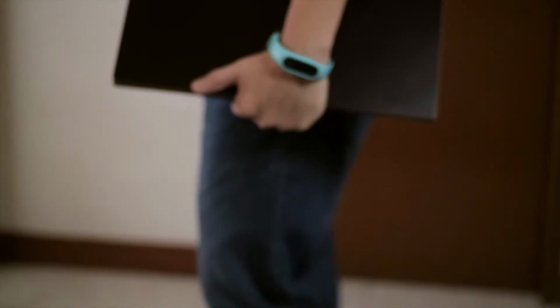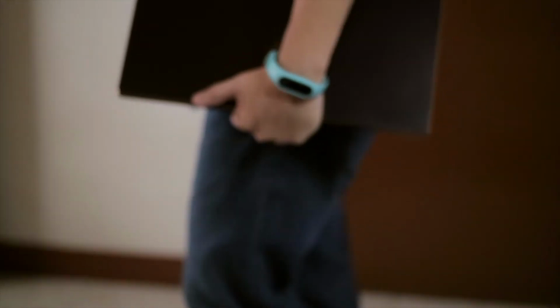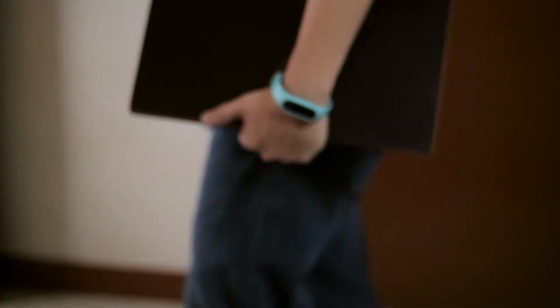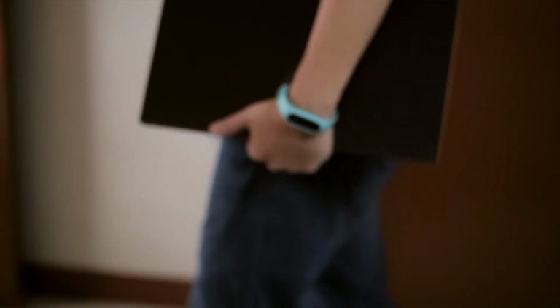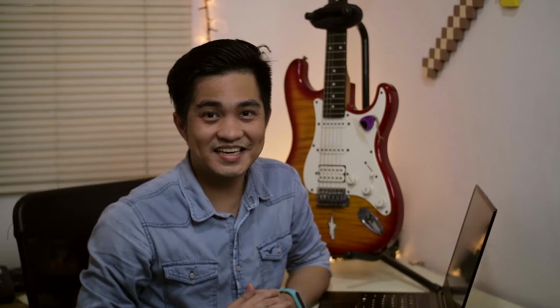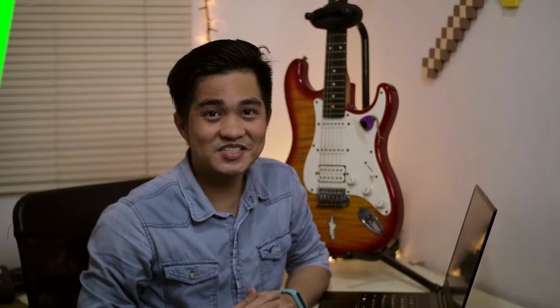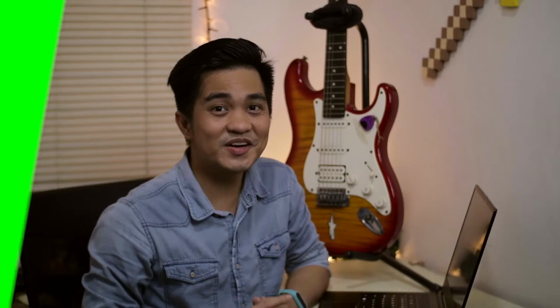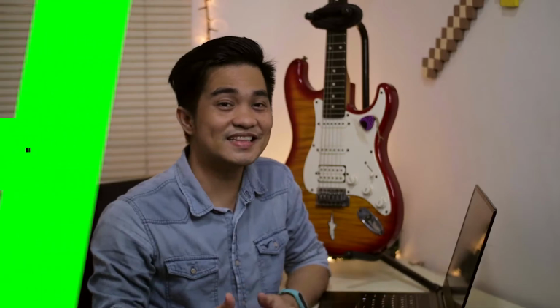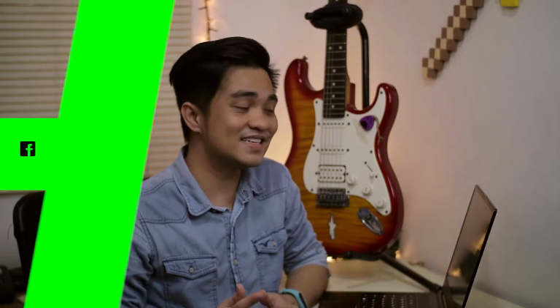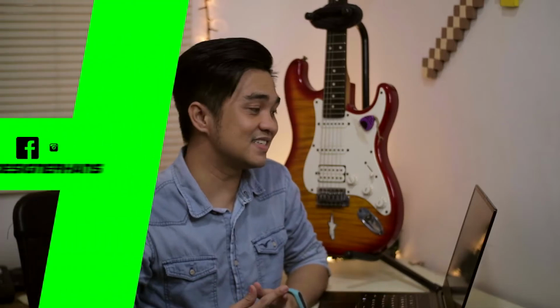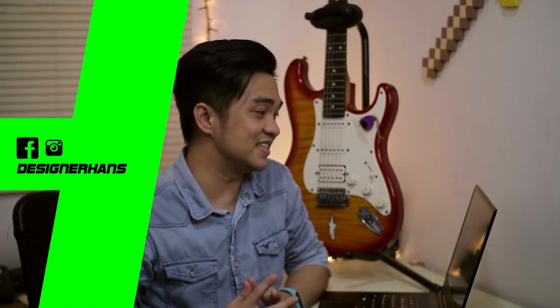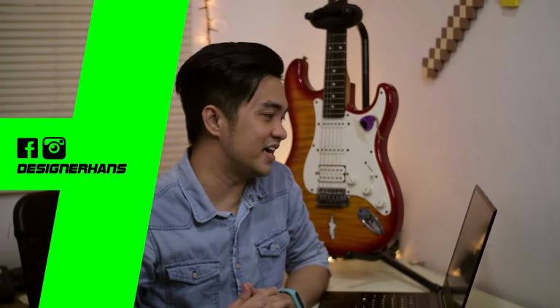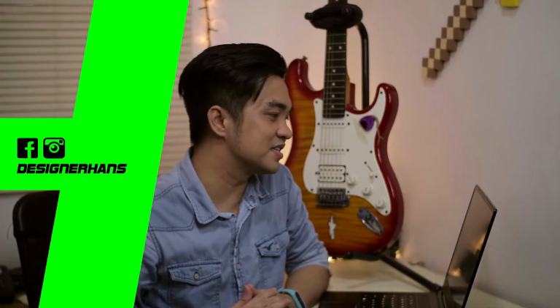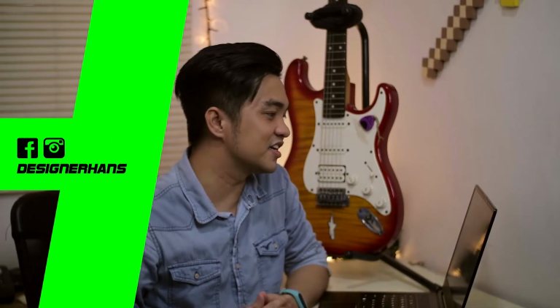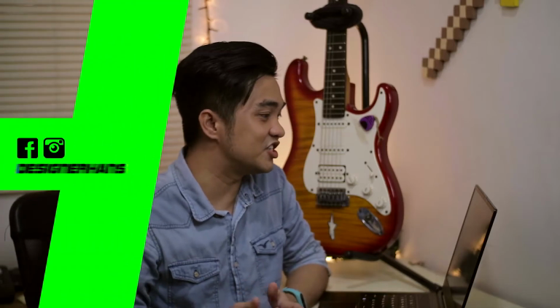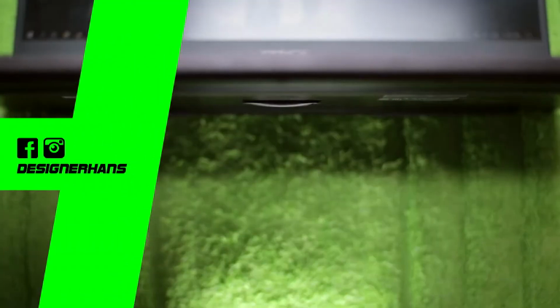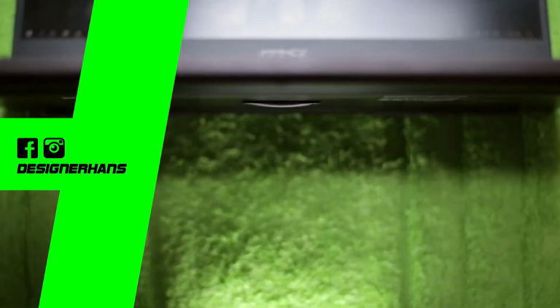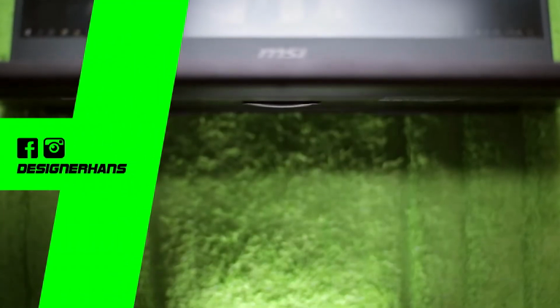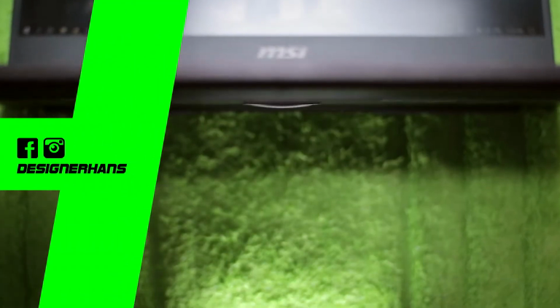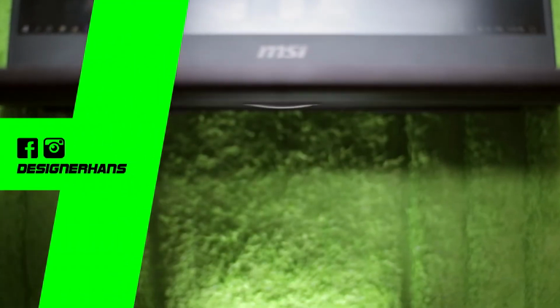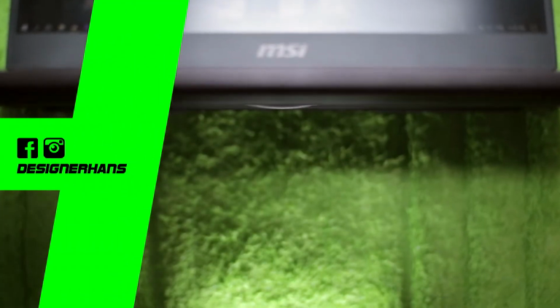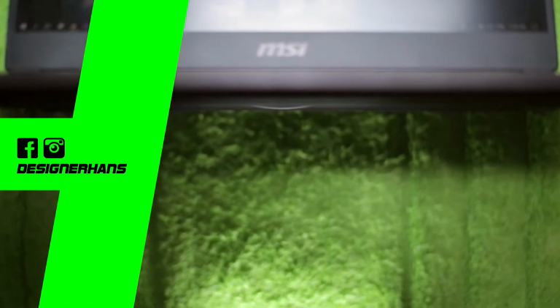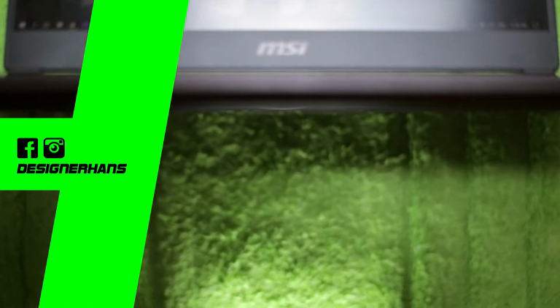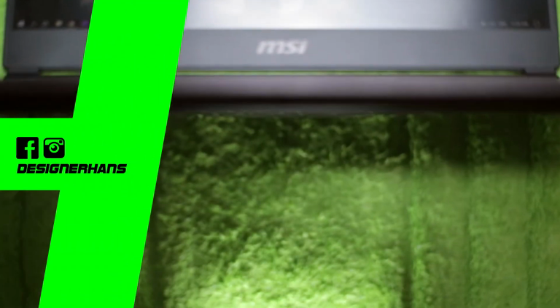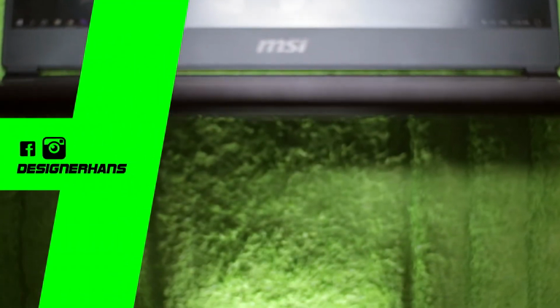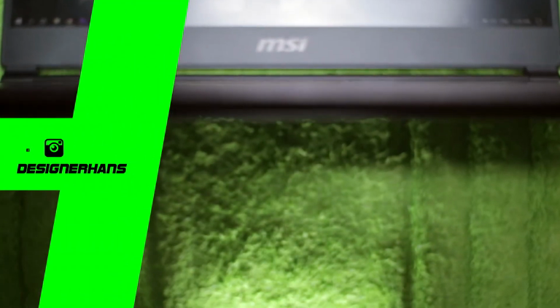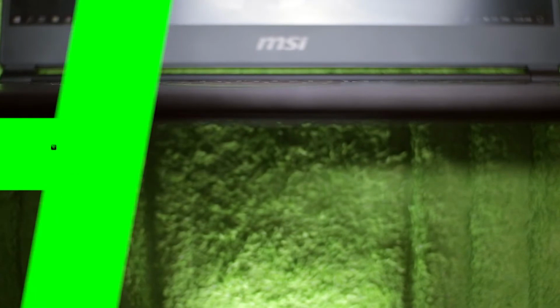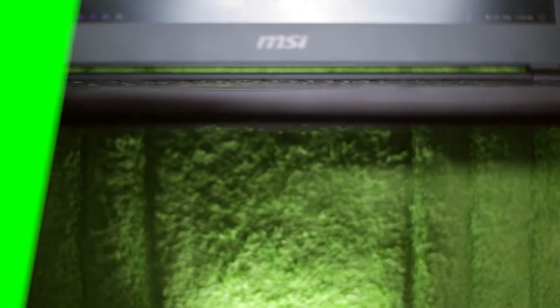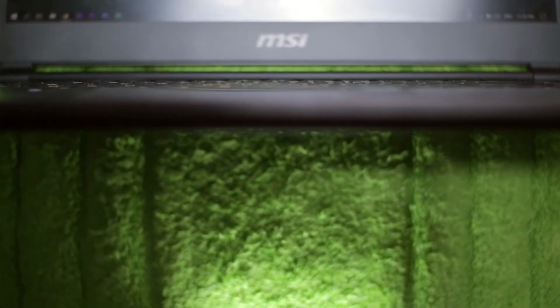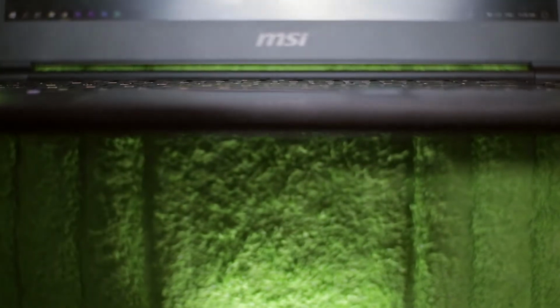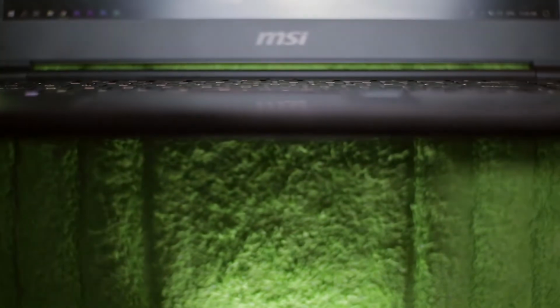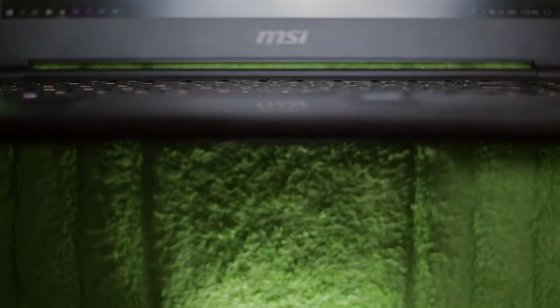Yo guys, Hans here and this is the MSI GS65 Stealth 10 8RF Gaming Laptop.